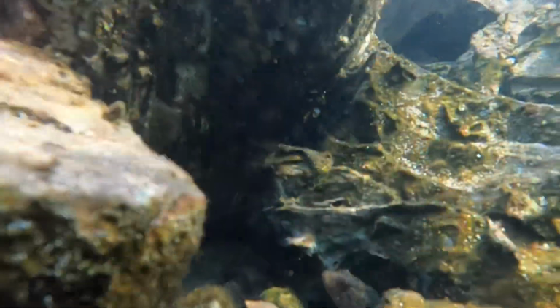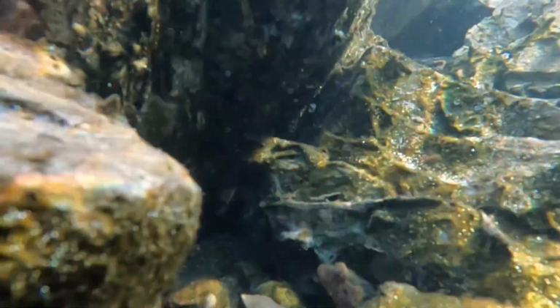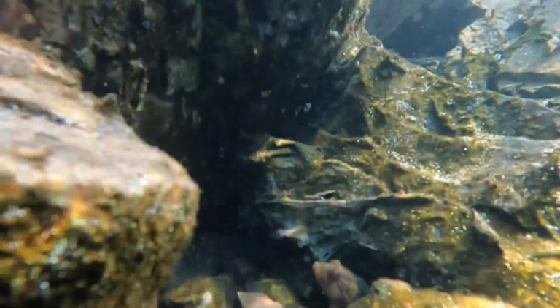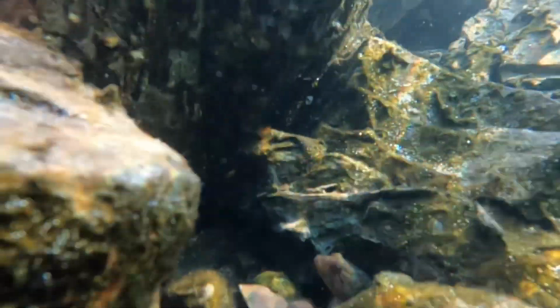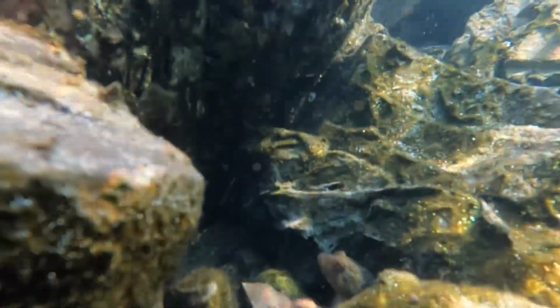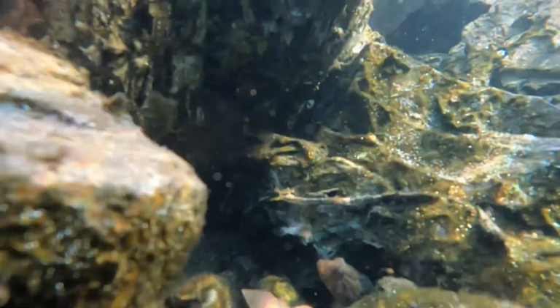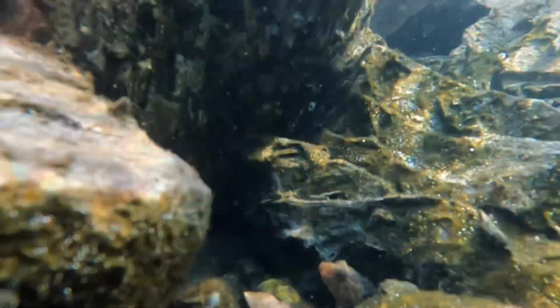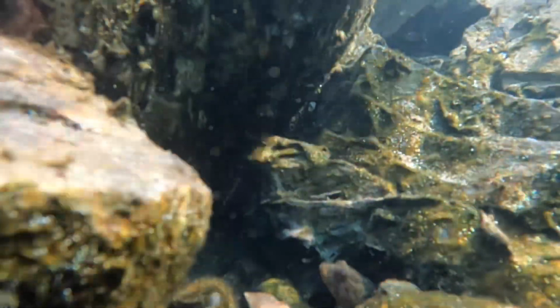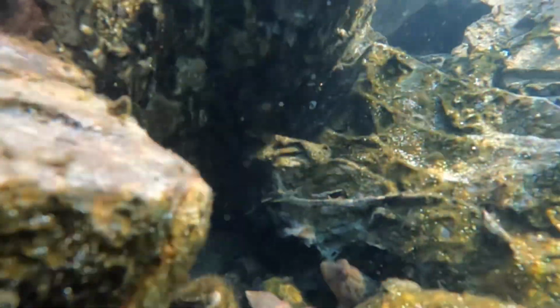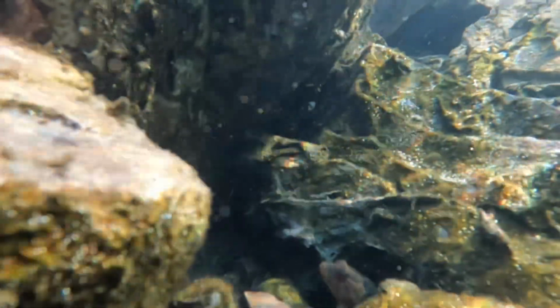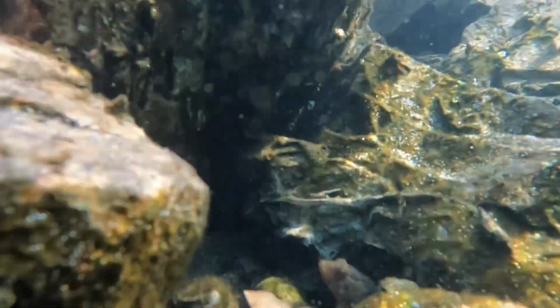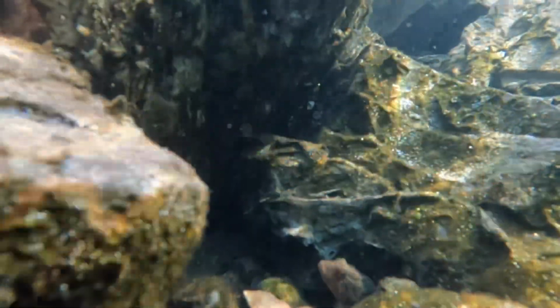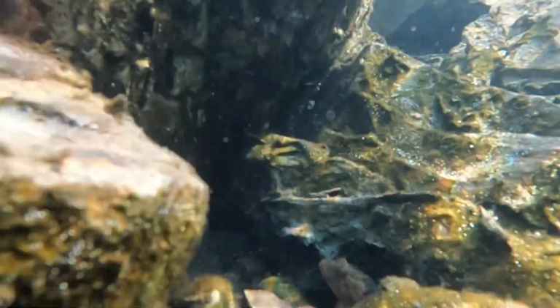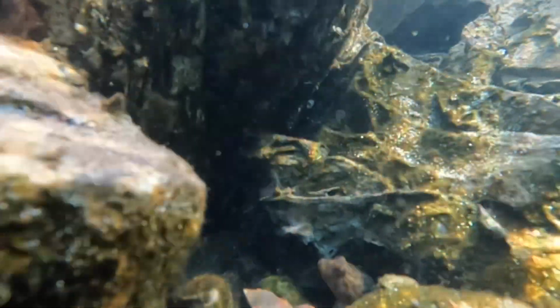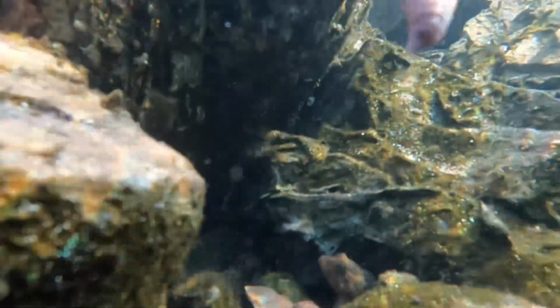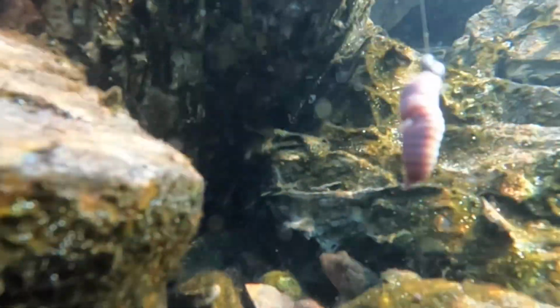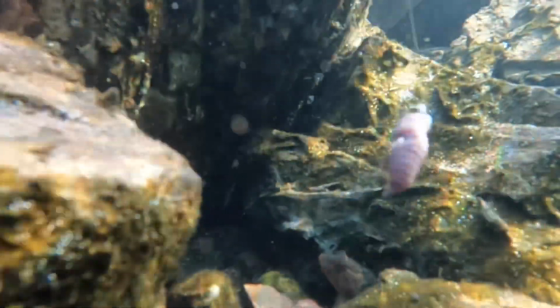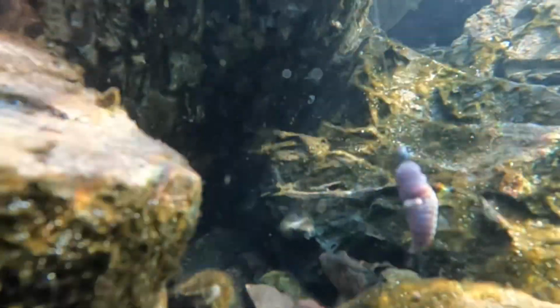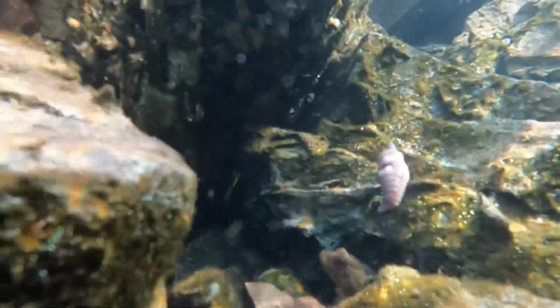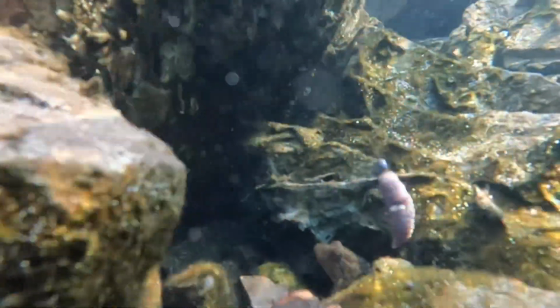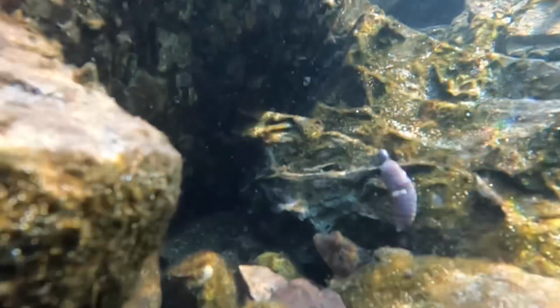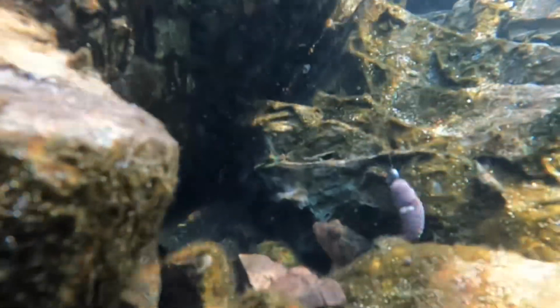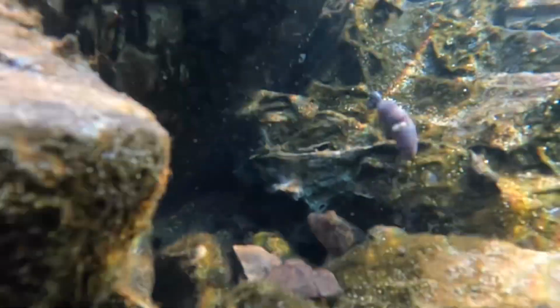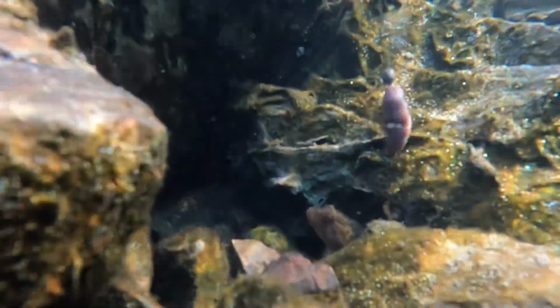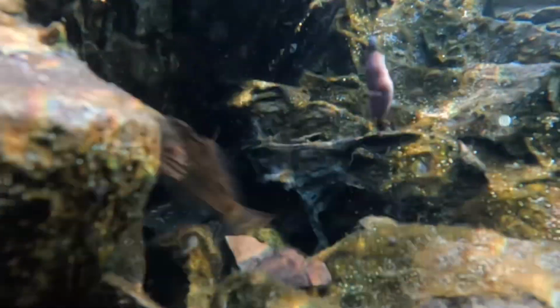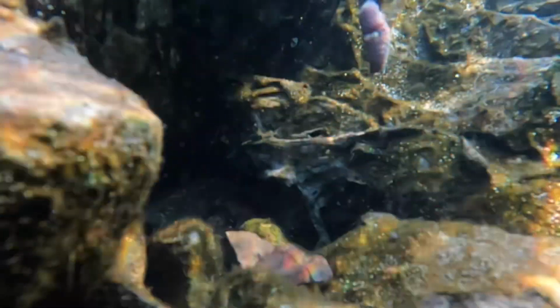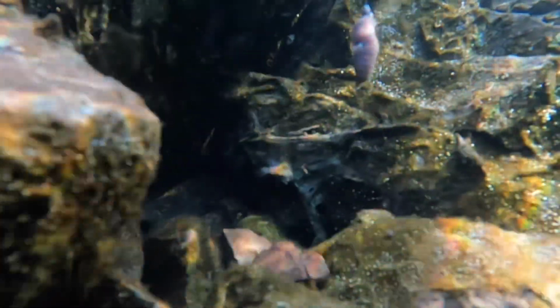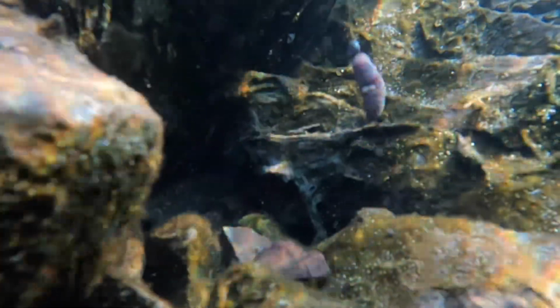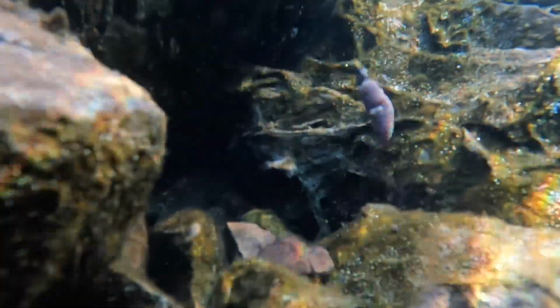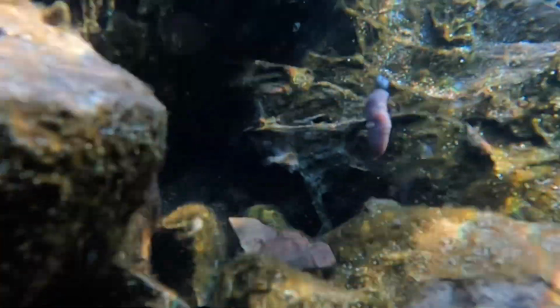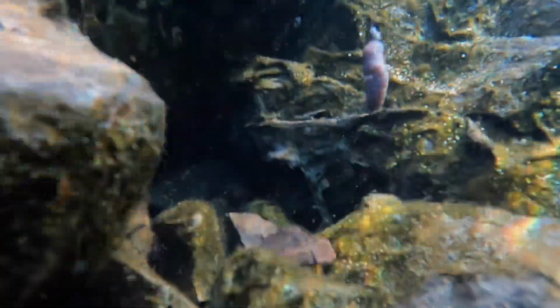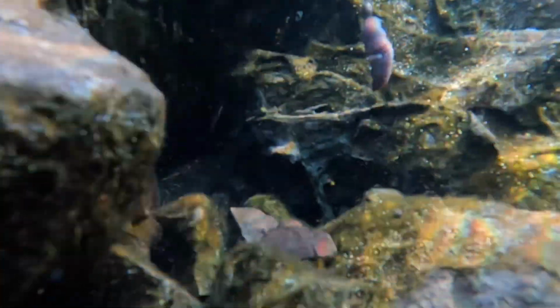See, the sculpin is hiding under the rock, and once you get it right down at the crevice, he'll come out and take it.